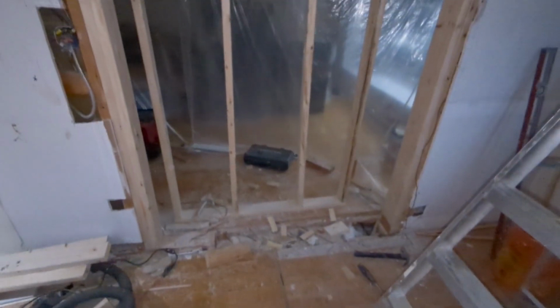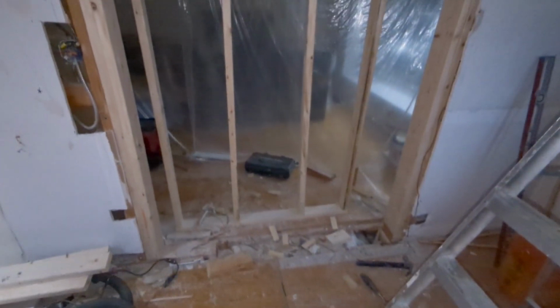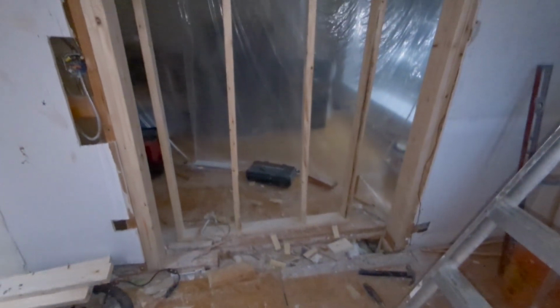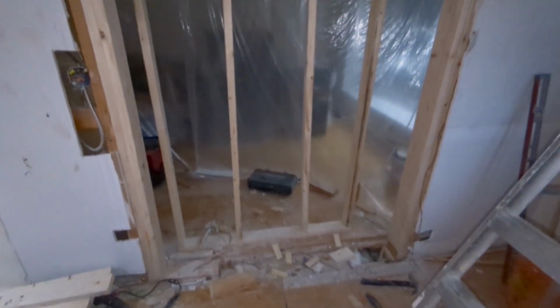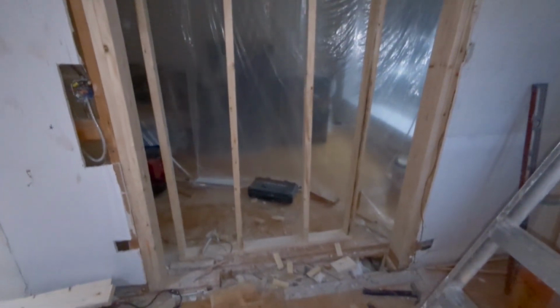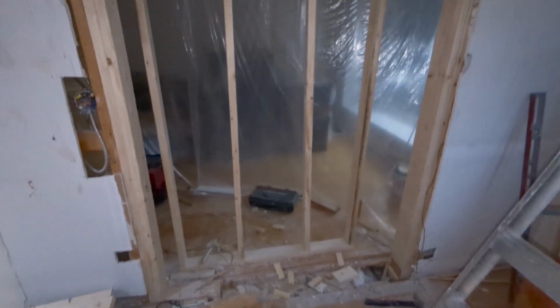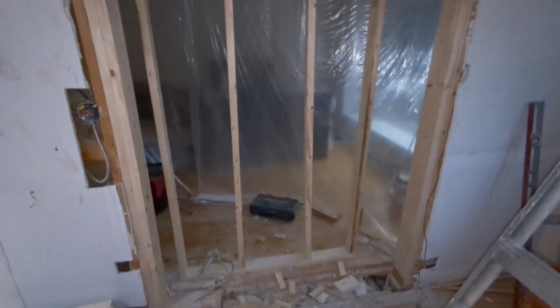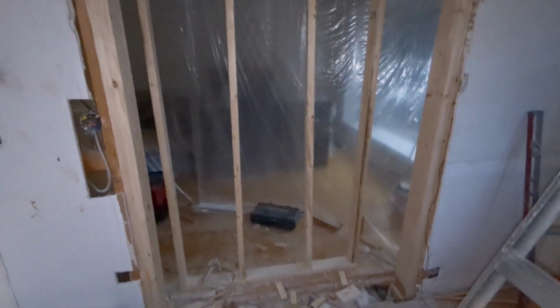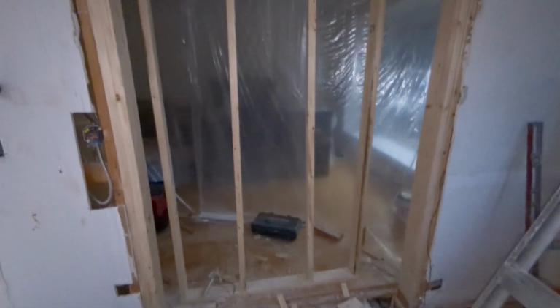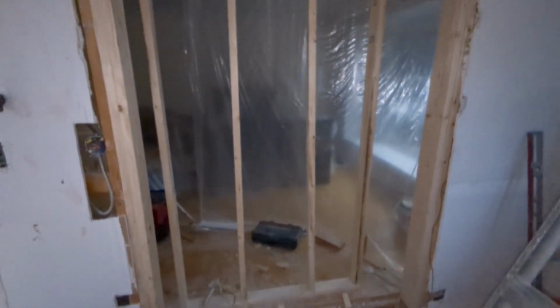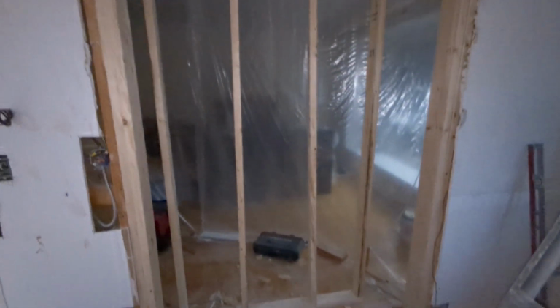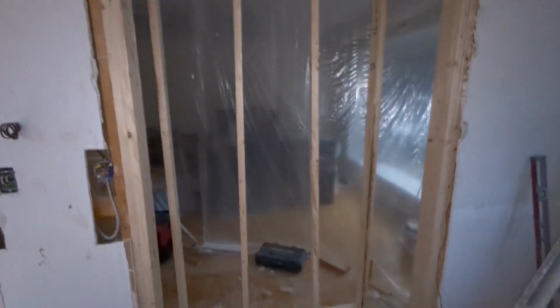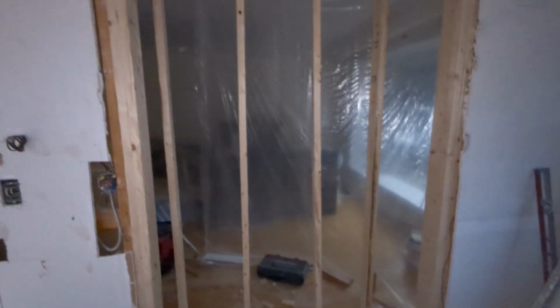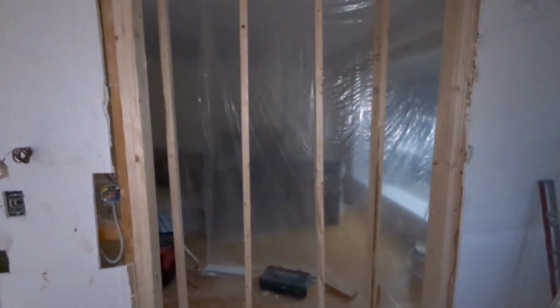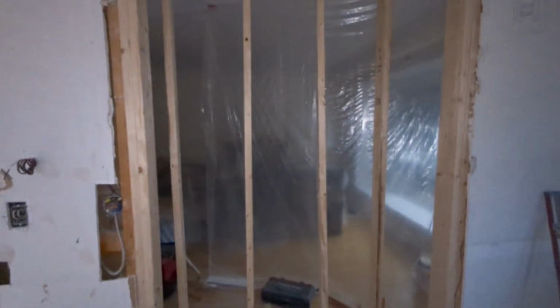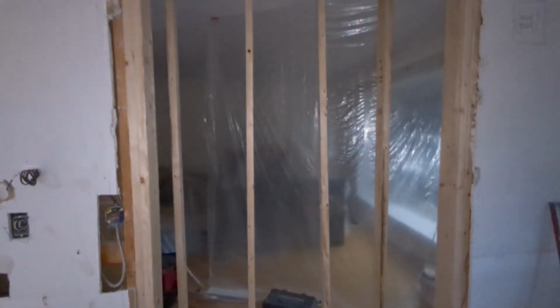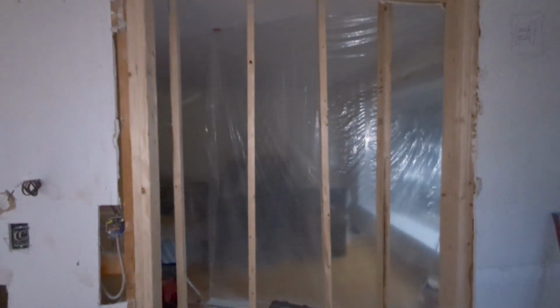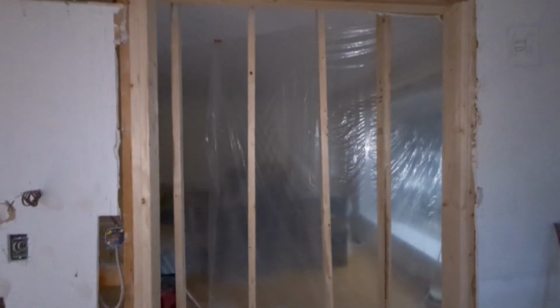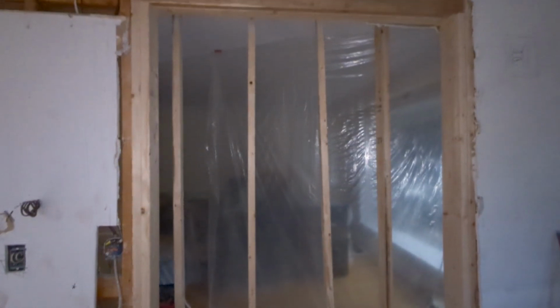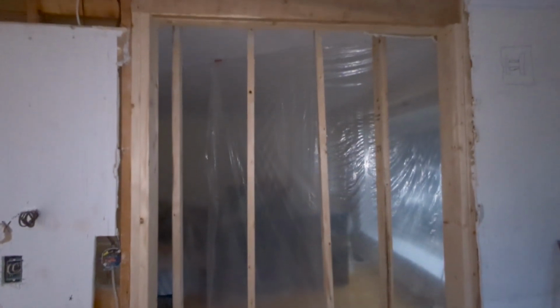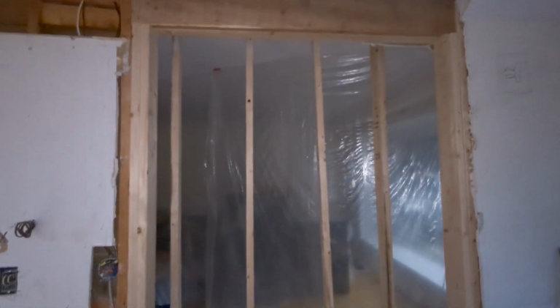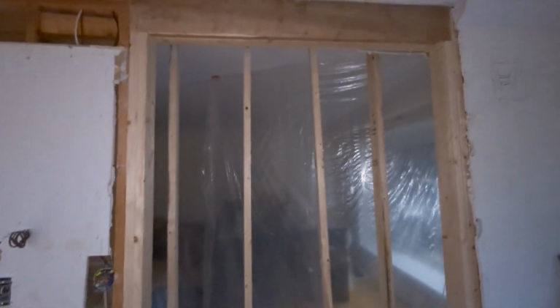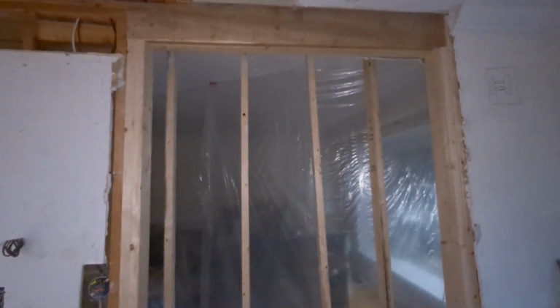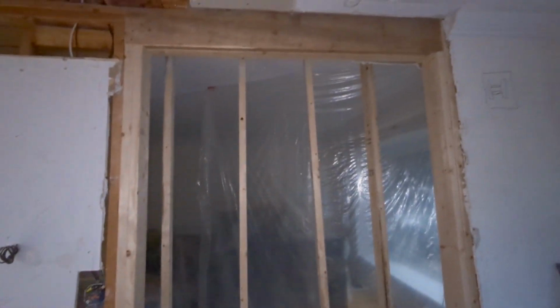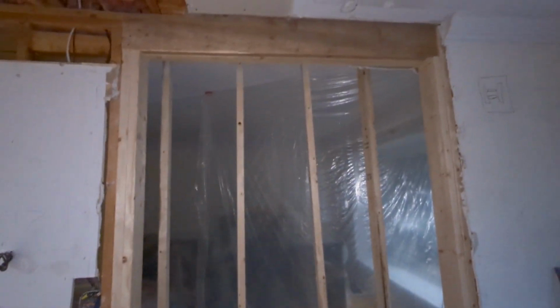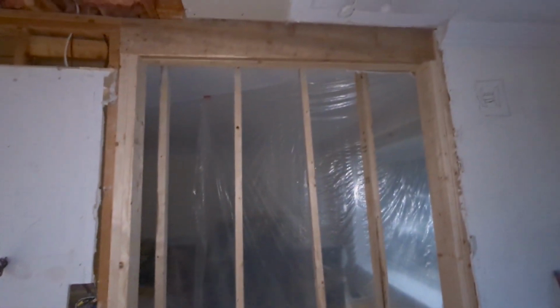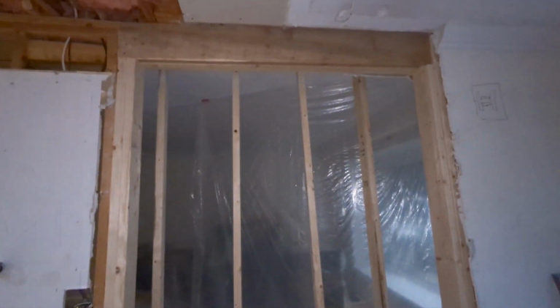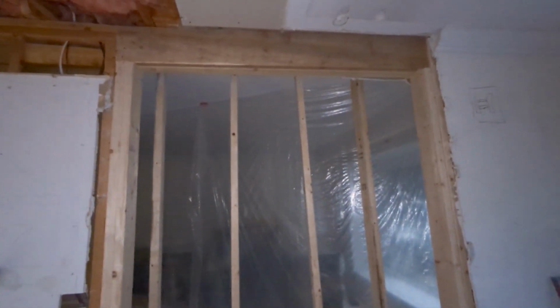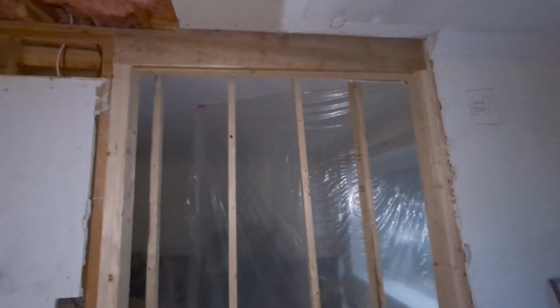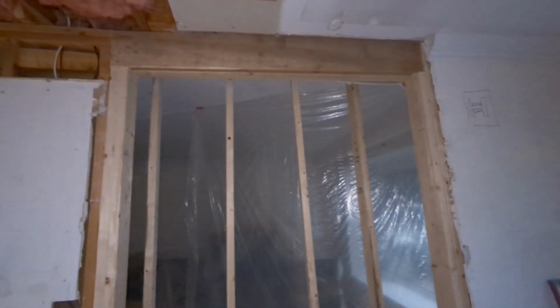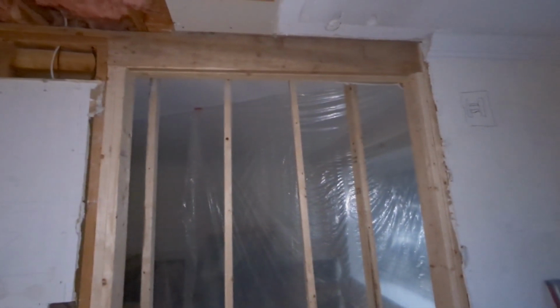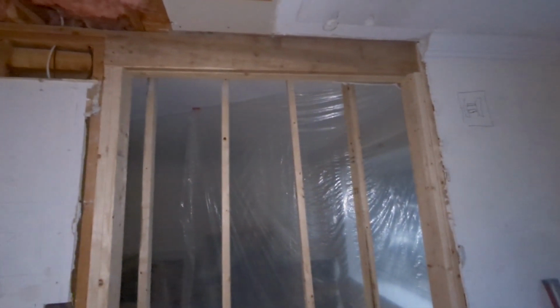All right, so now that's the finish. All we're going to do now is just drywall it.